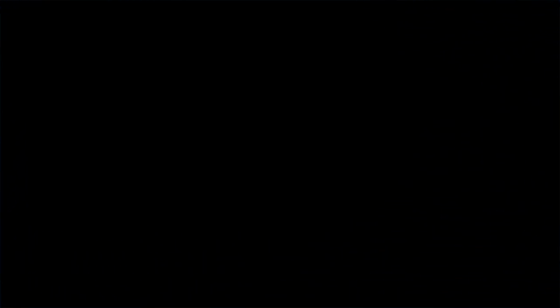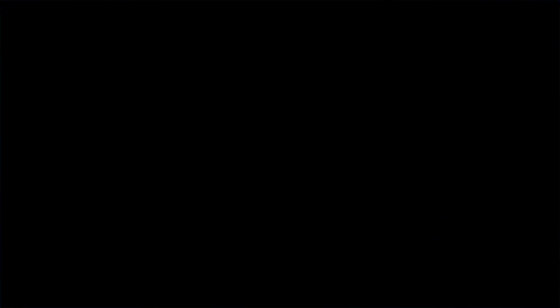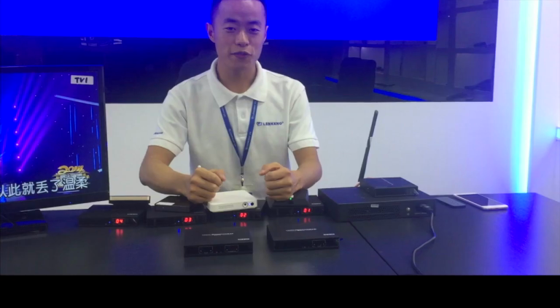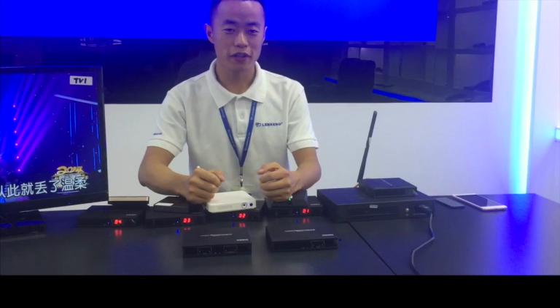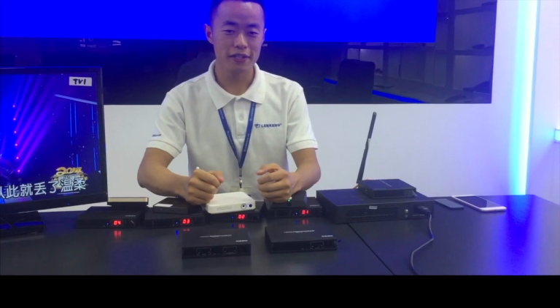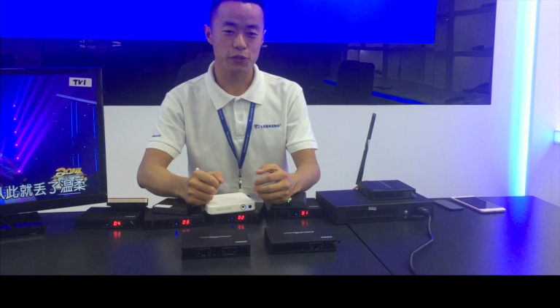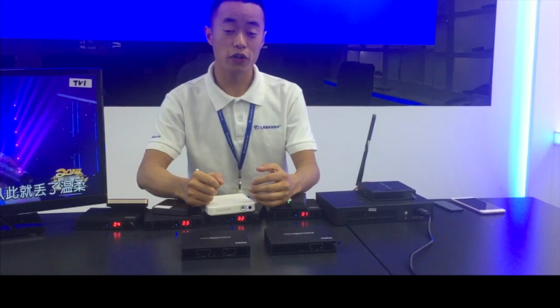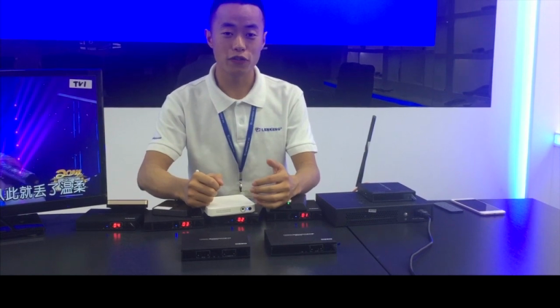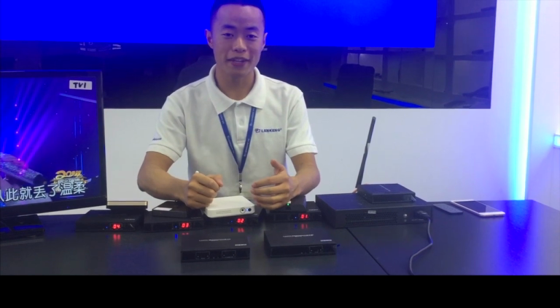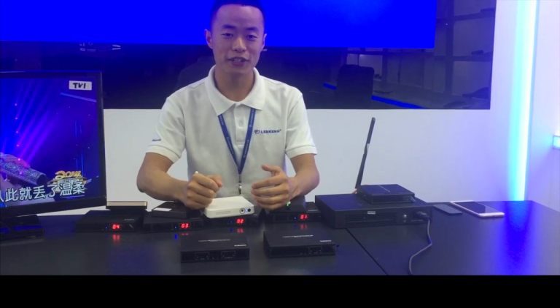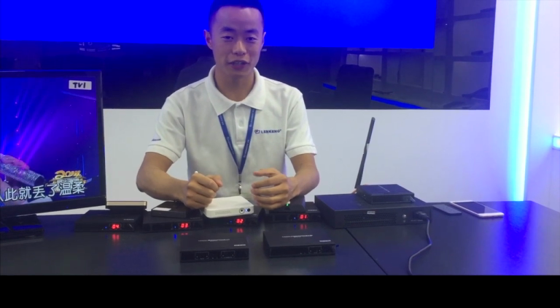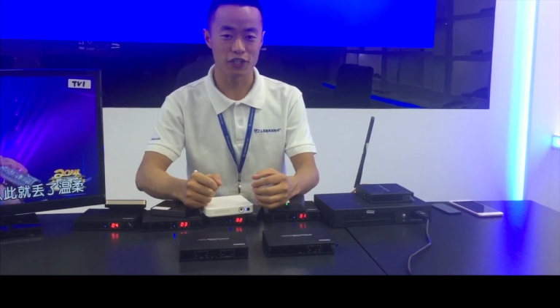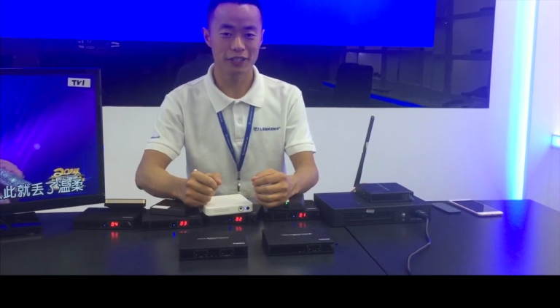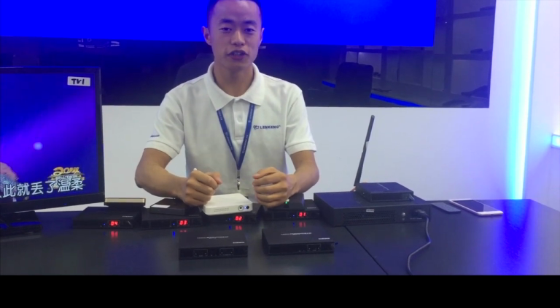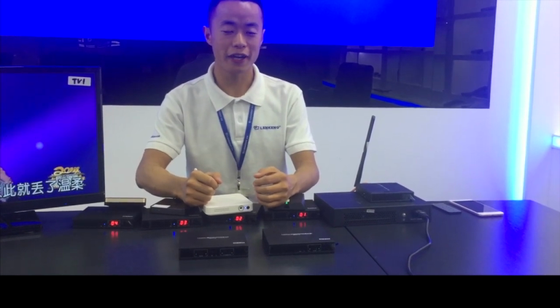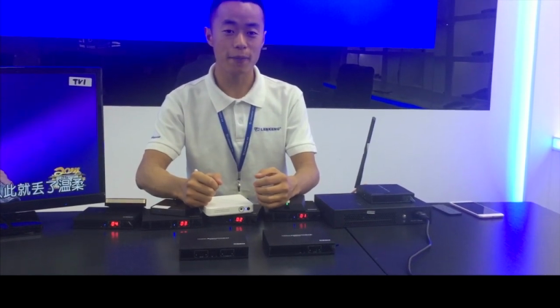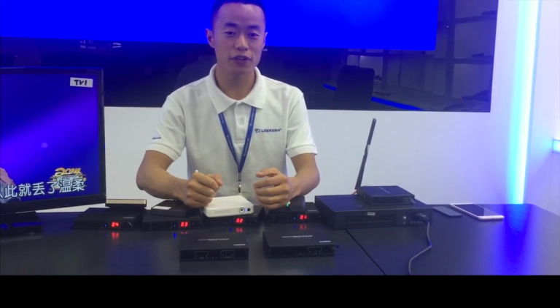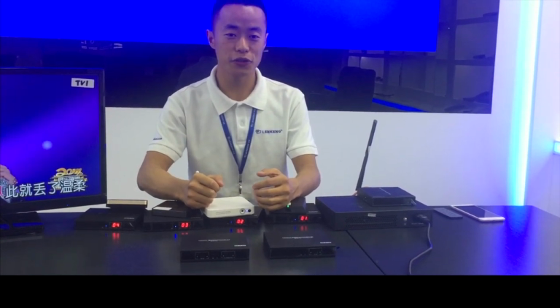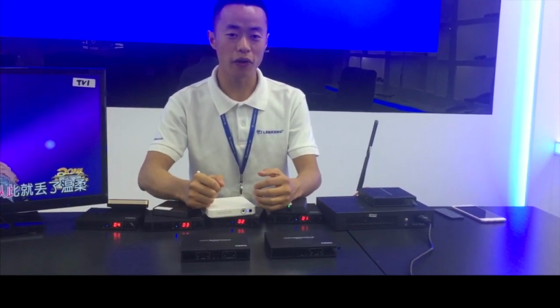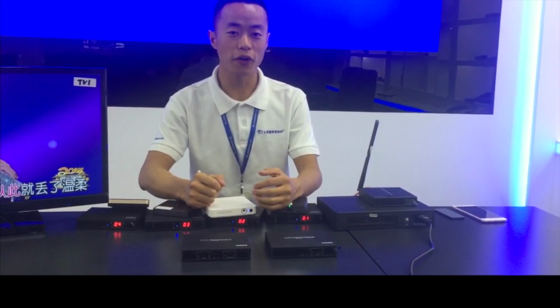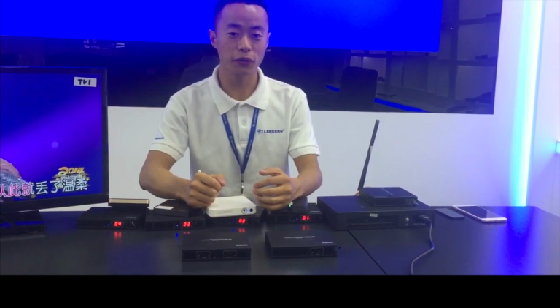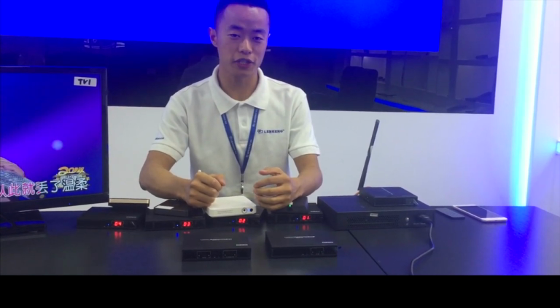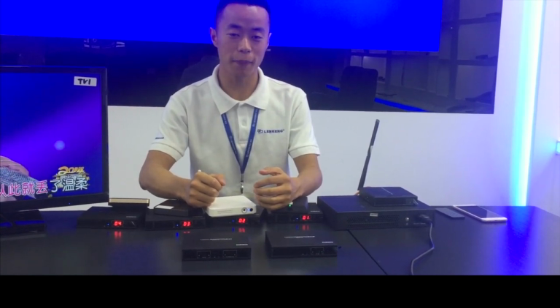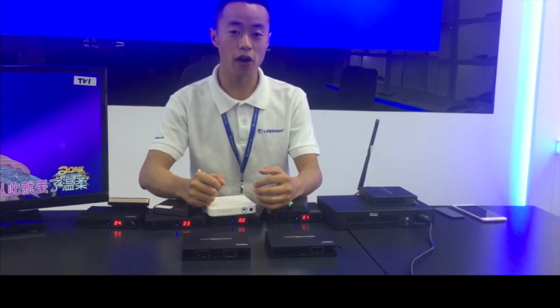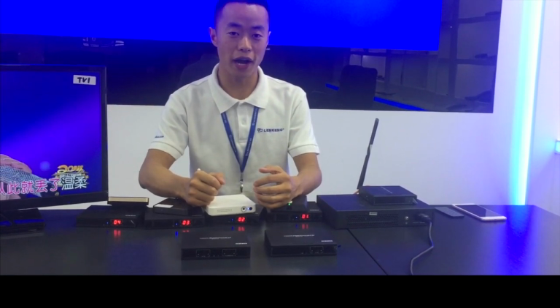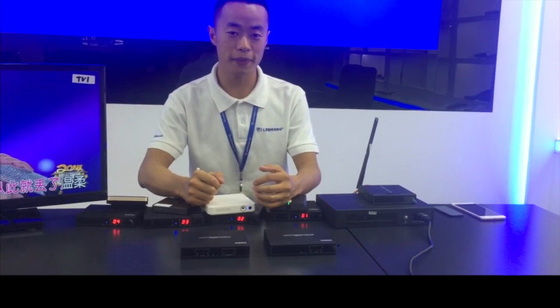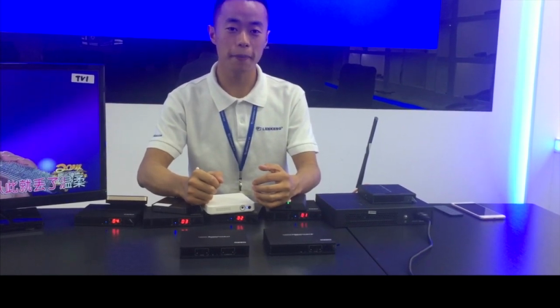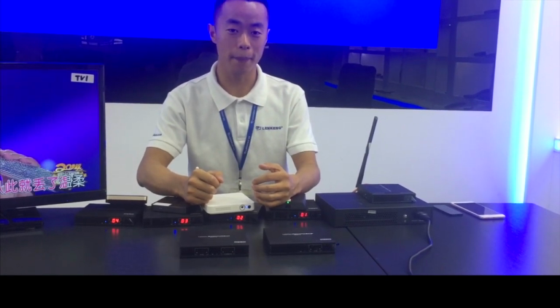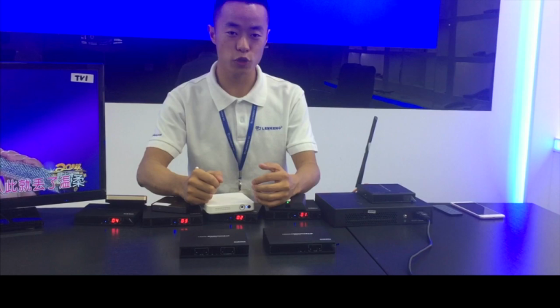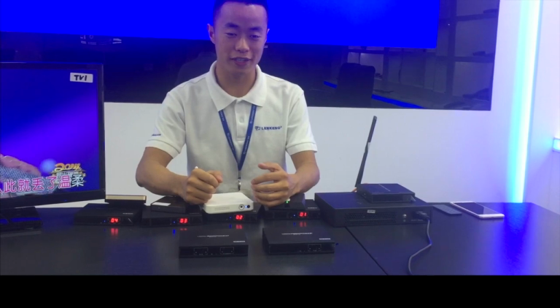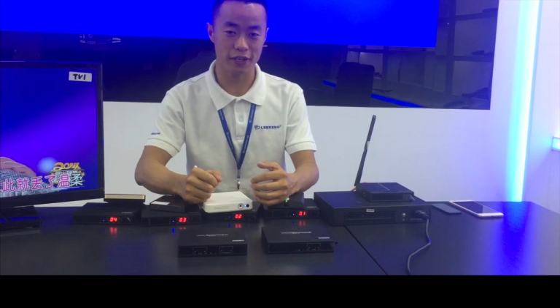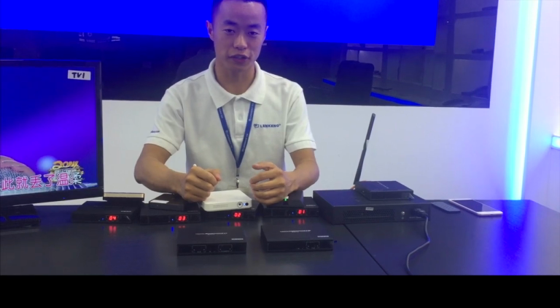Hello everyone, this is Roger from Lincoln Technology. Today I'm going to show you our new HDMI over IP matrix extender.